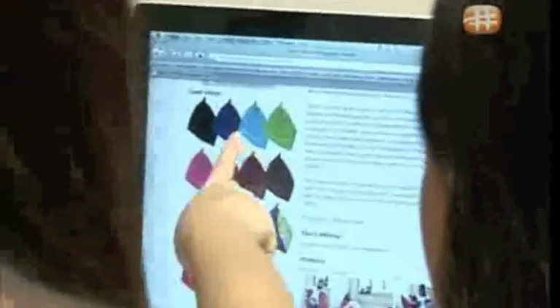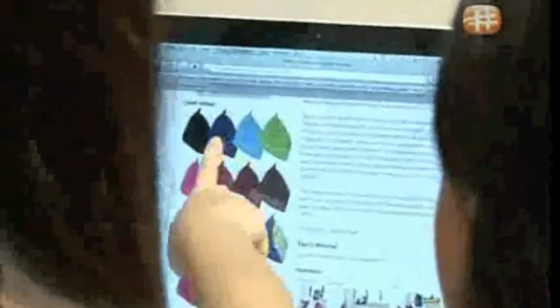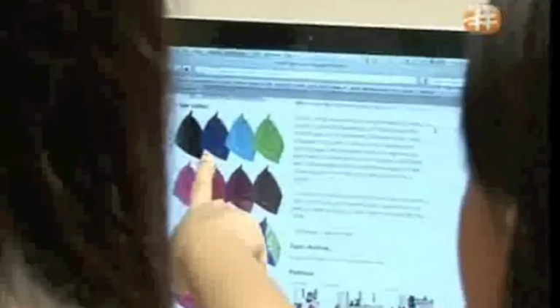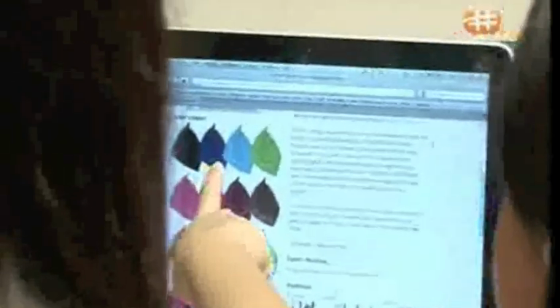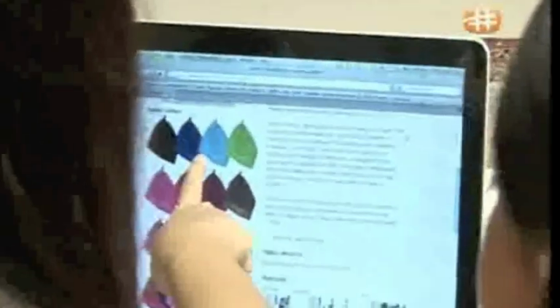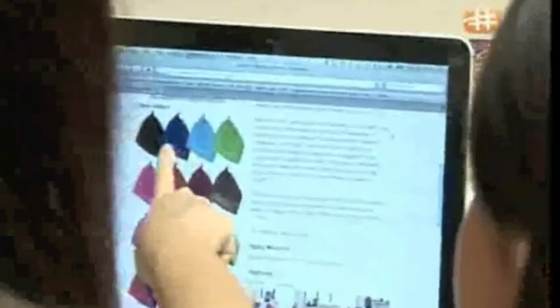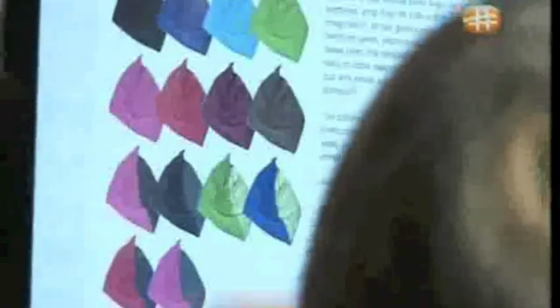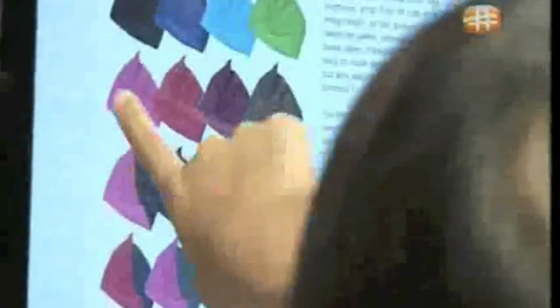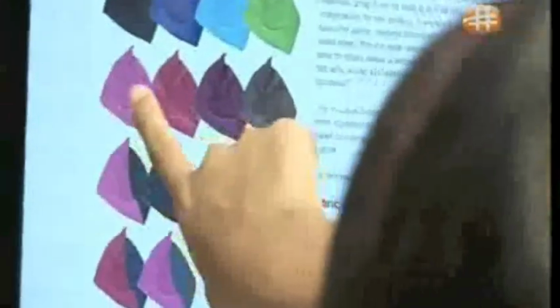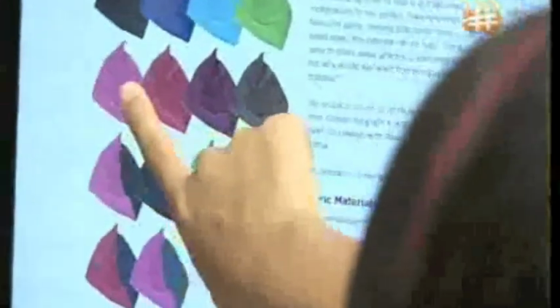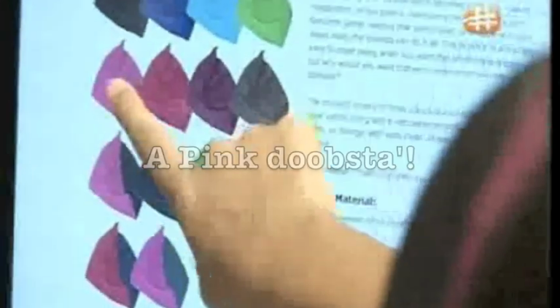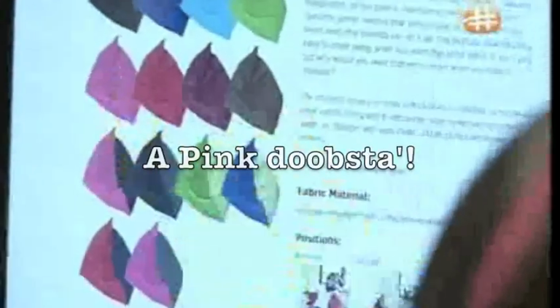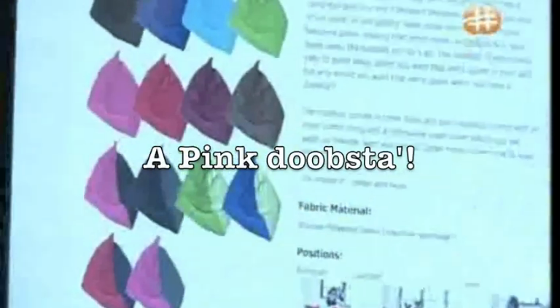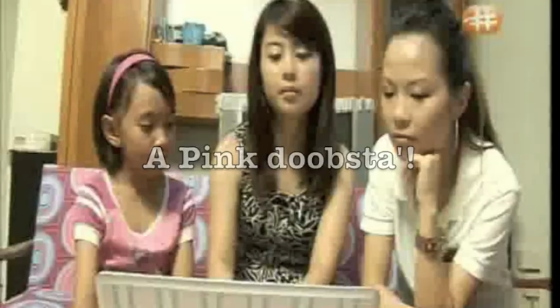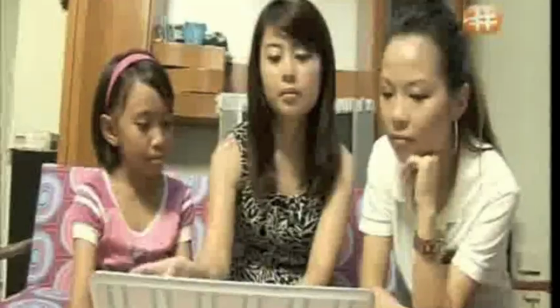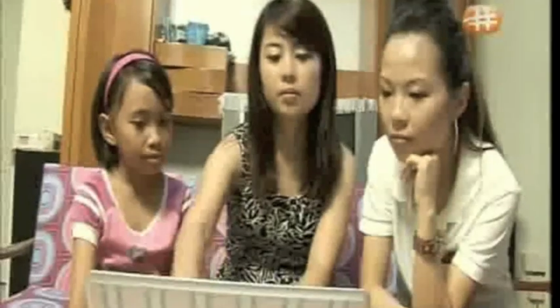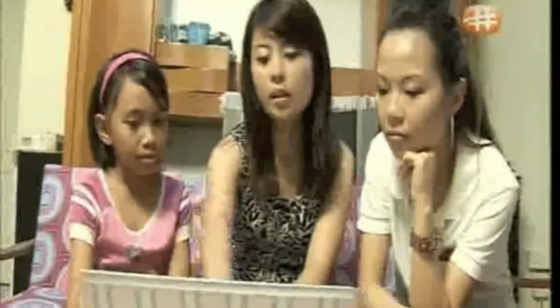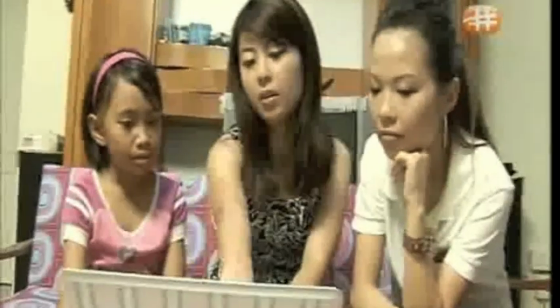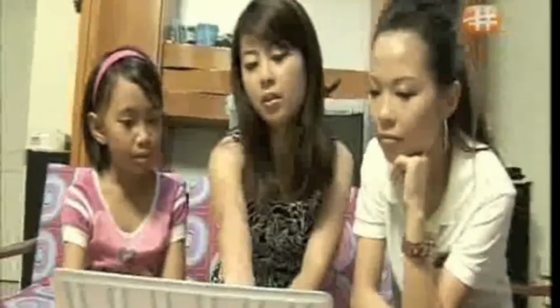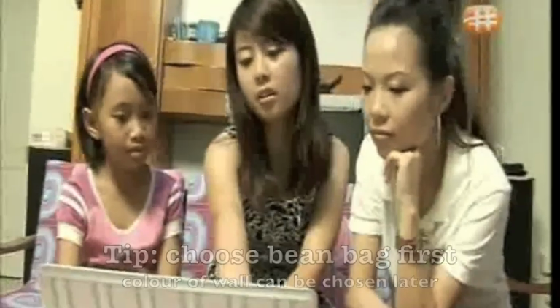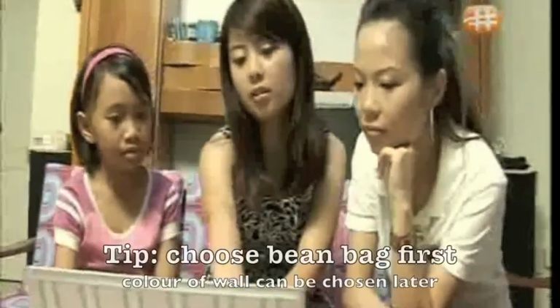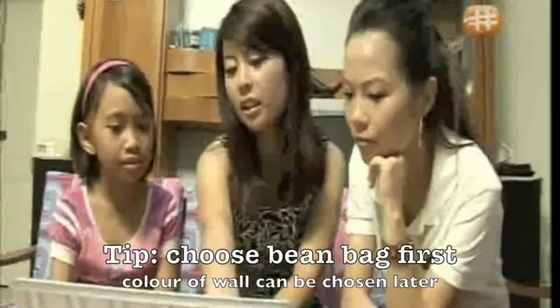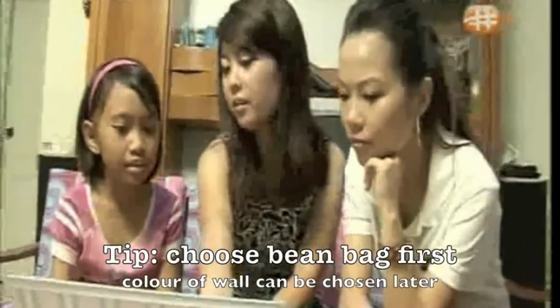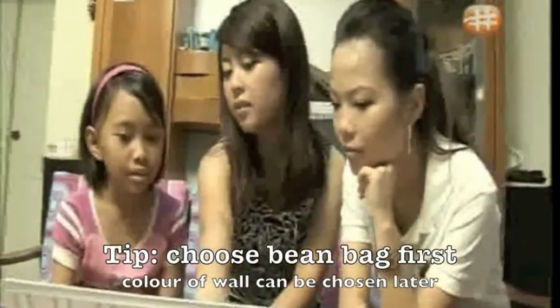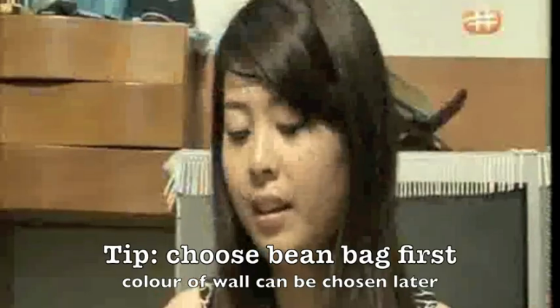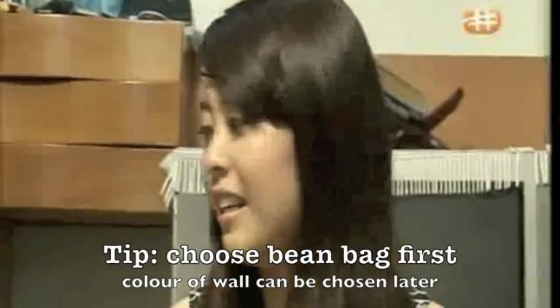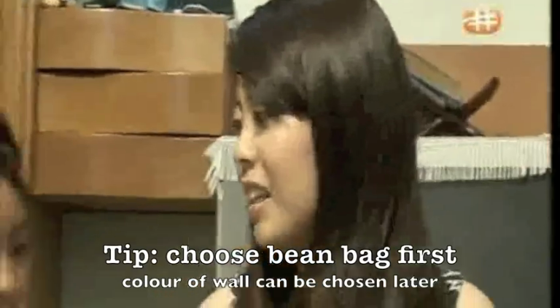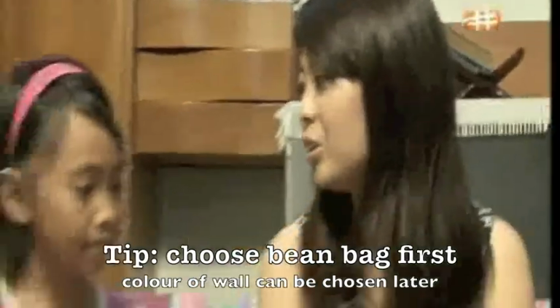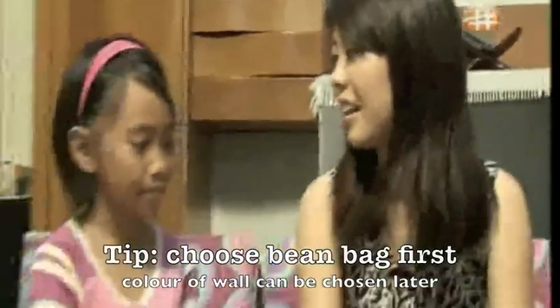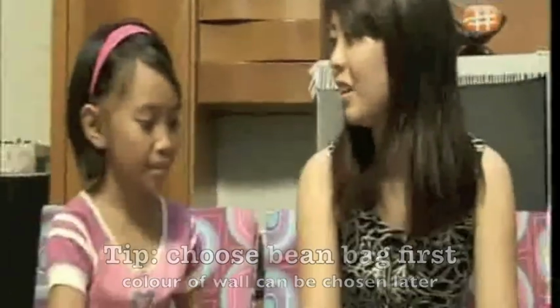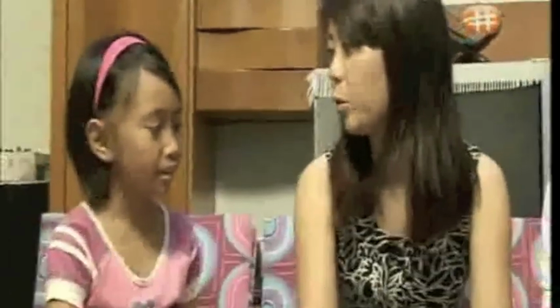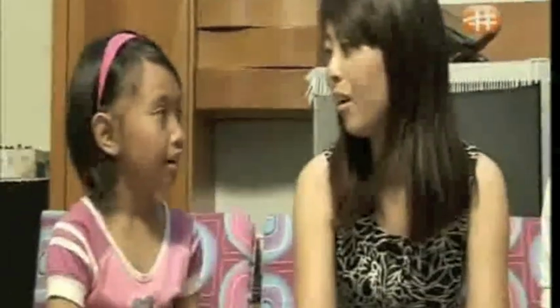After Eva selects the bean bag she likes from the web store, it's time to choose the wall colours. Okay, now let's choose the colour of your wall.